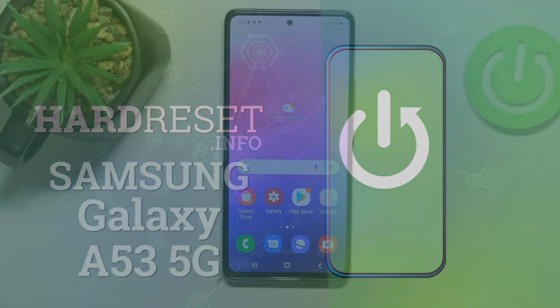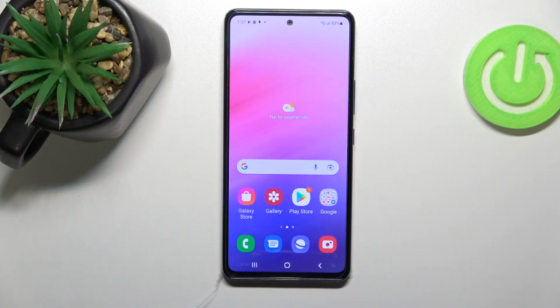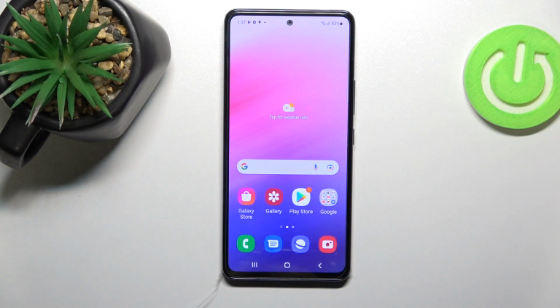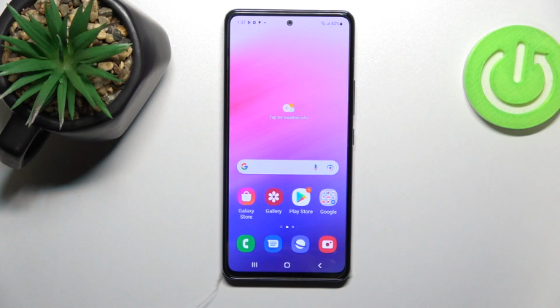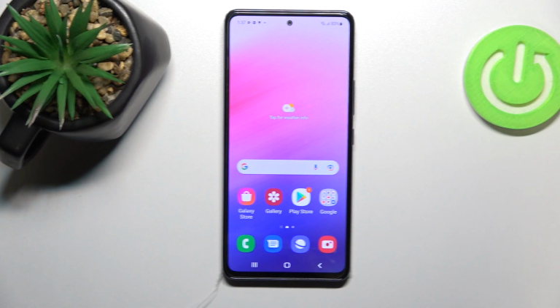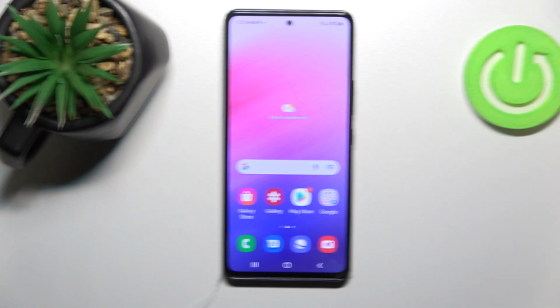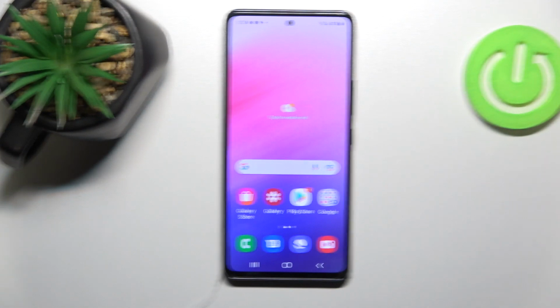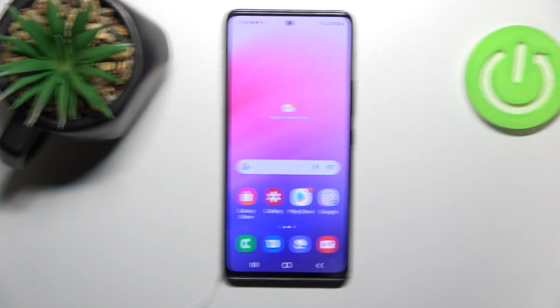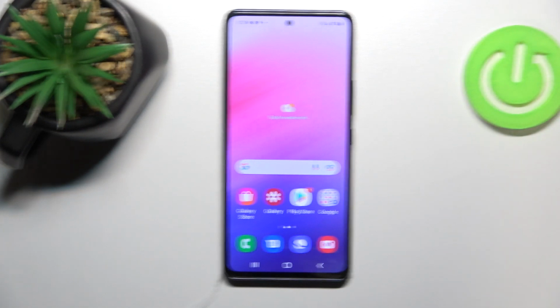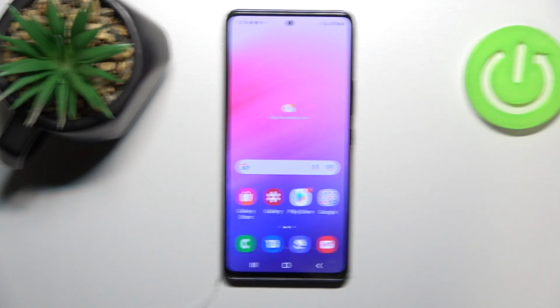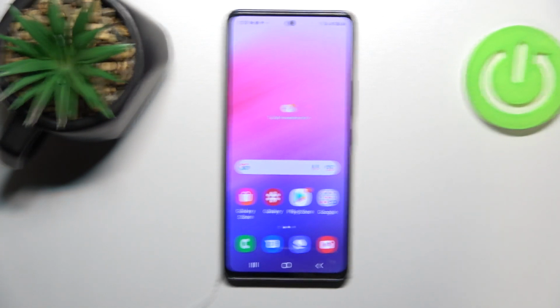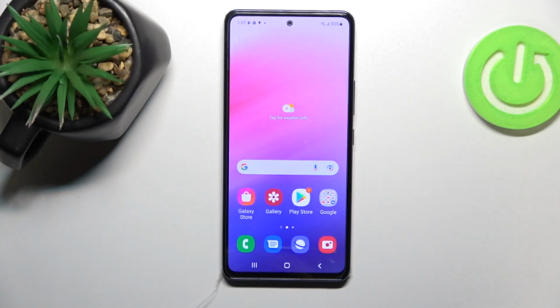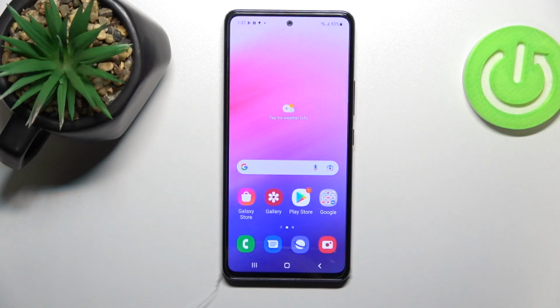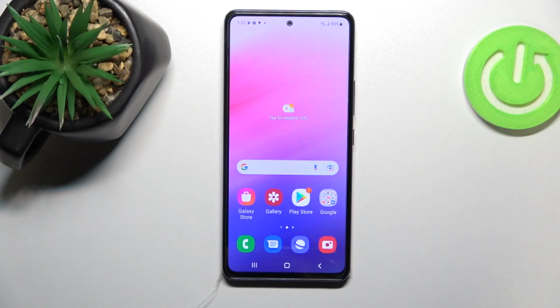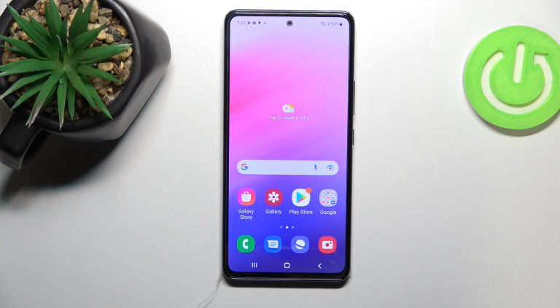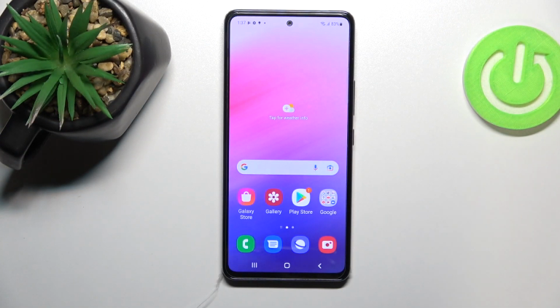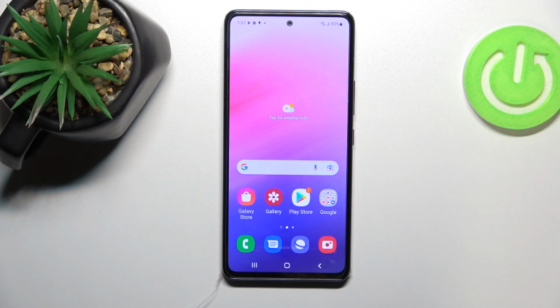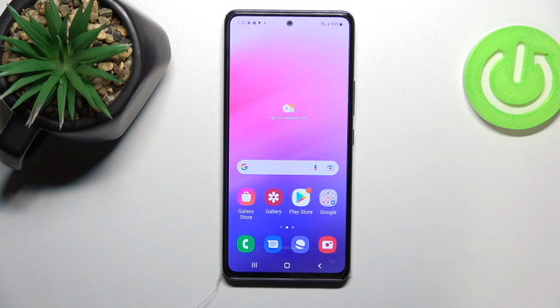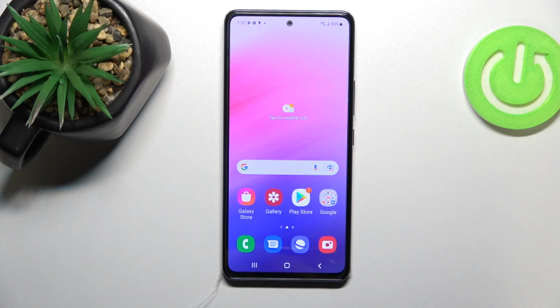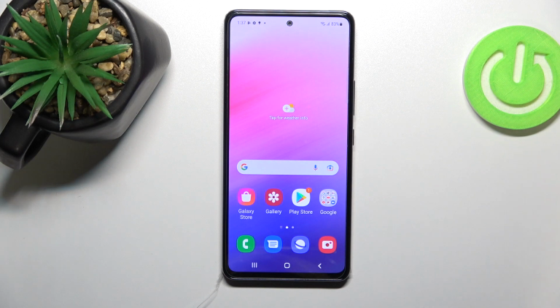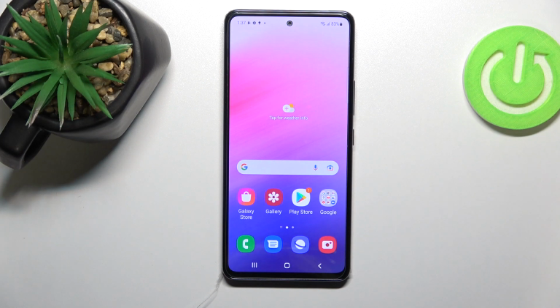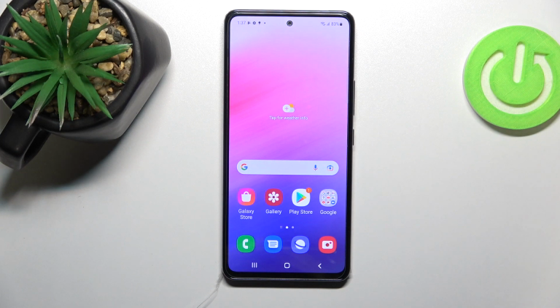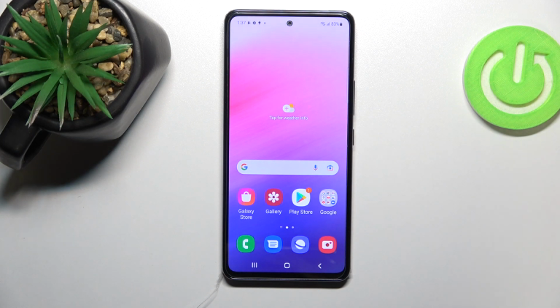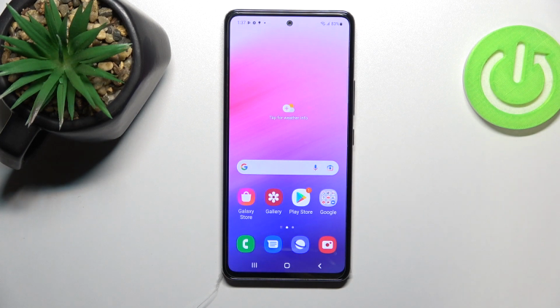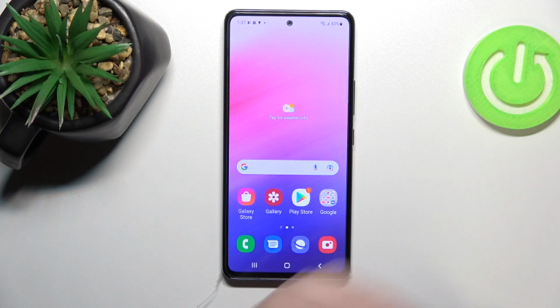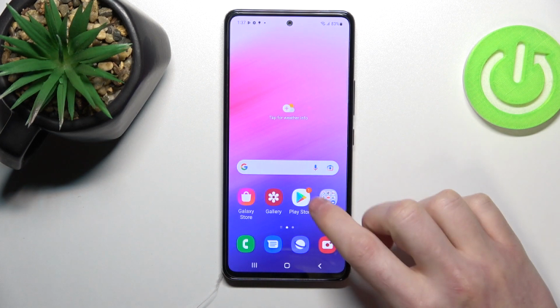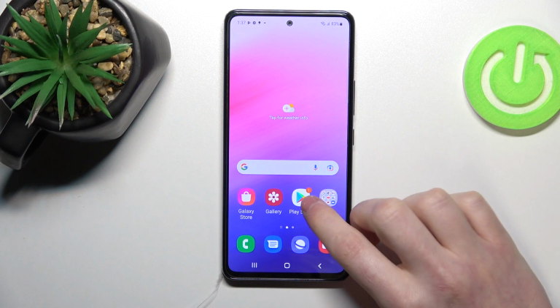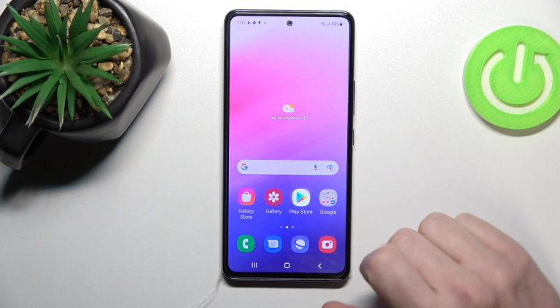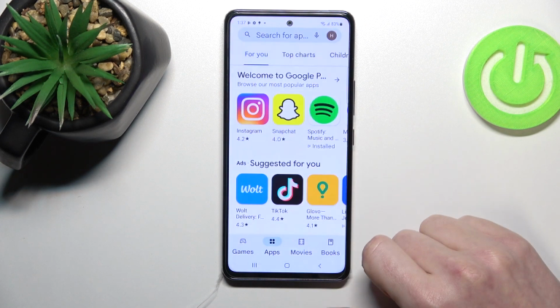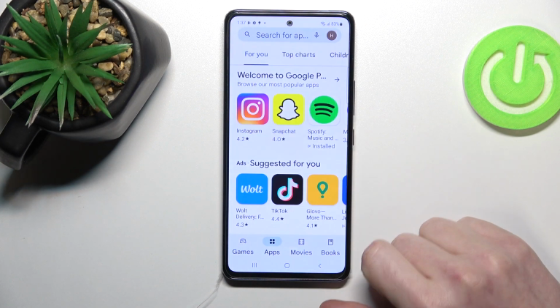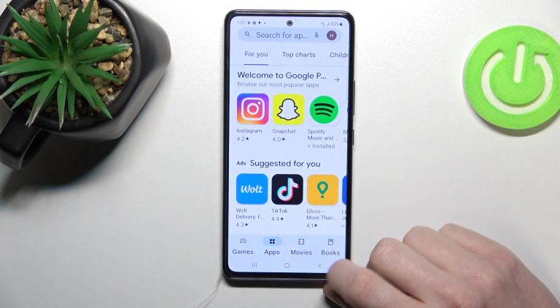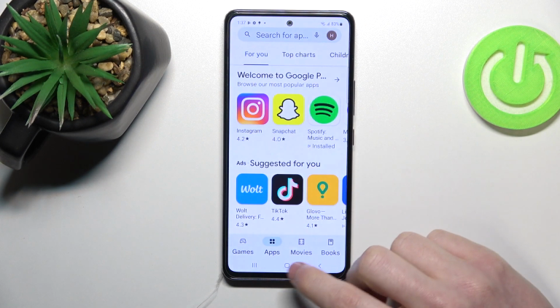Hello! In this video I'm gonna show you how to install Firefox browser on your Samsung Galaxy A53.